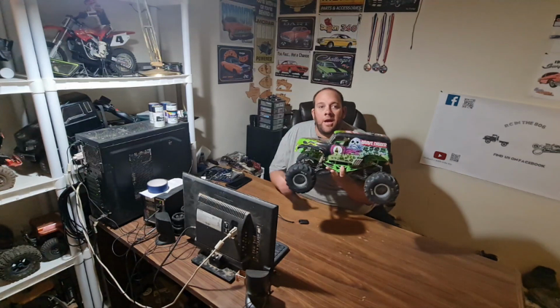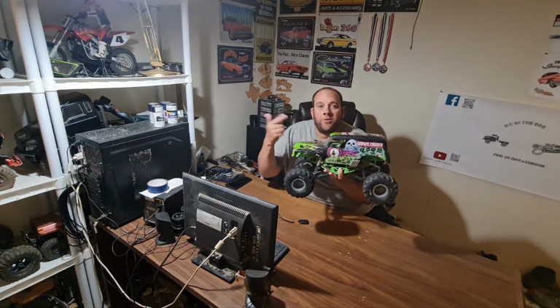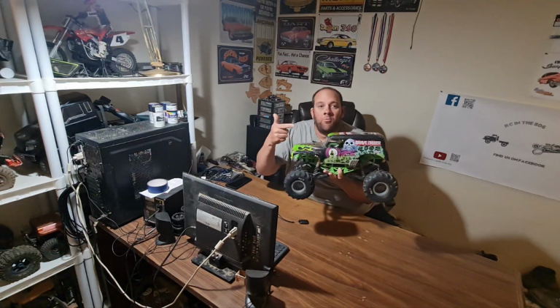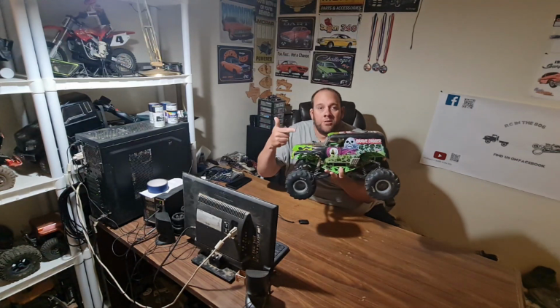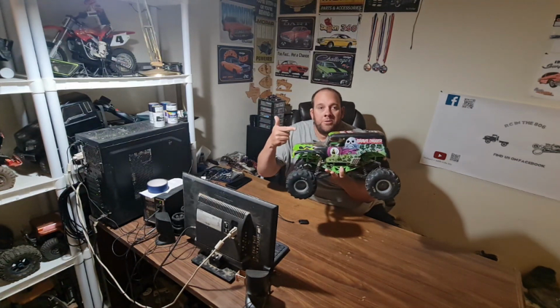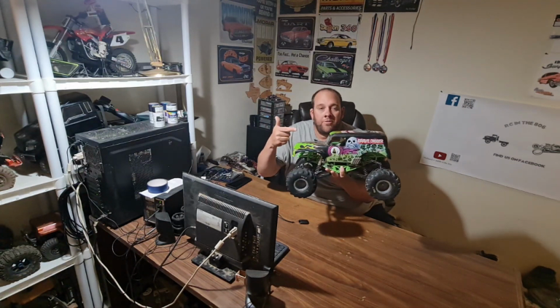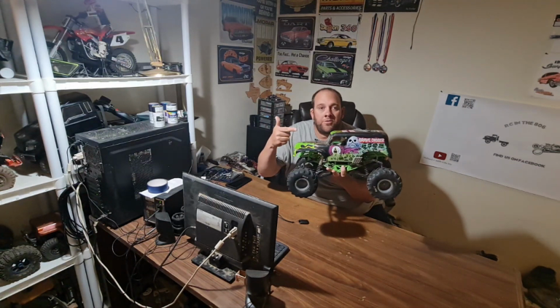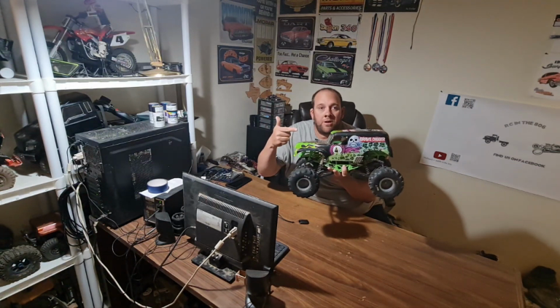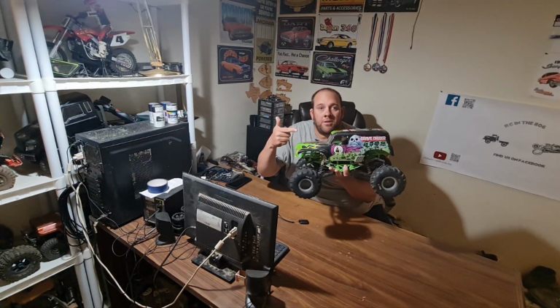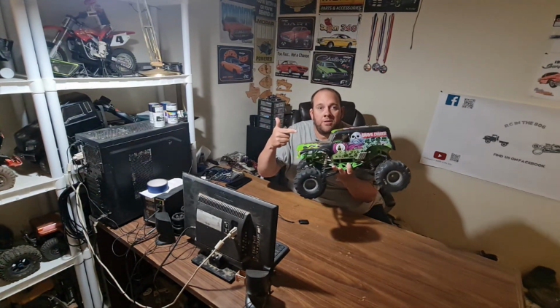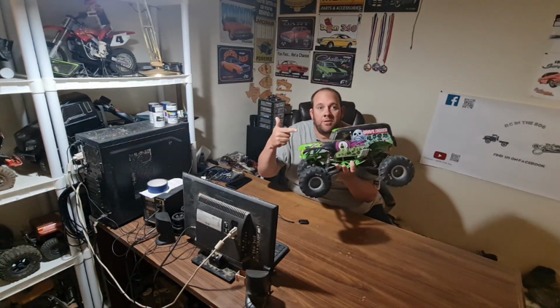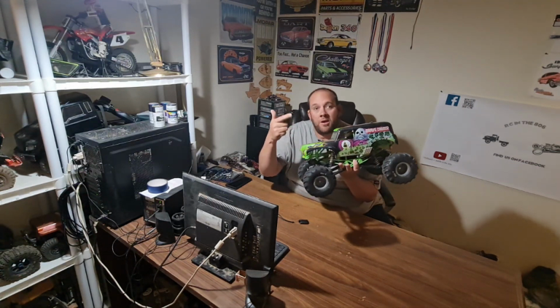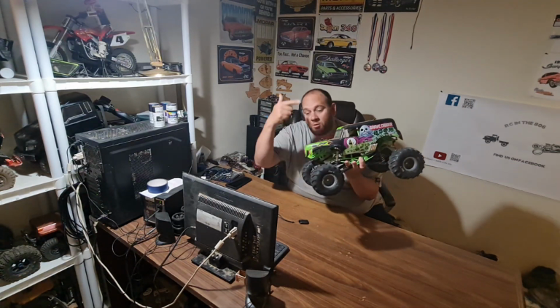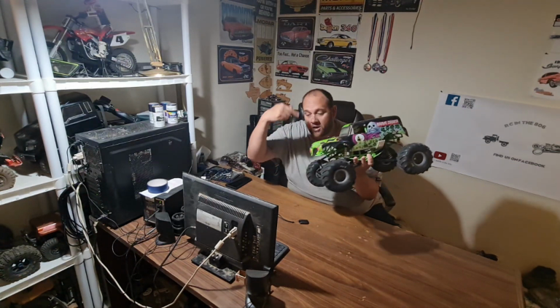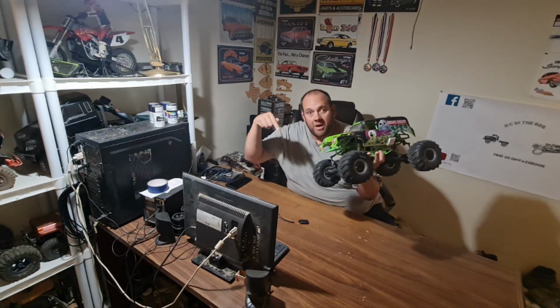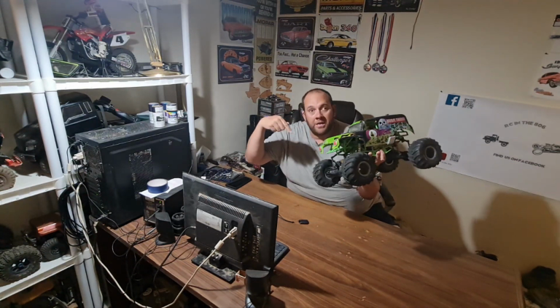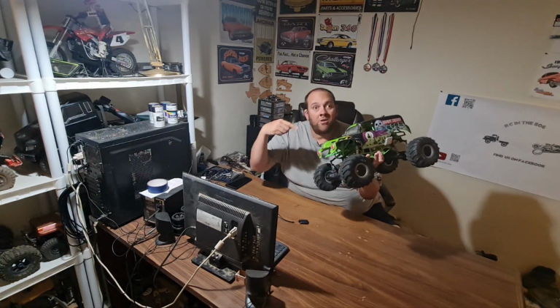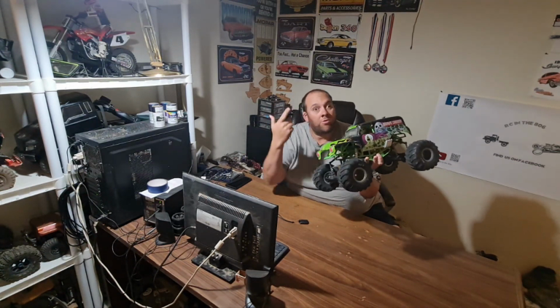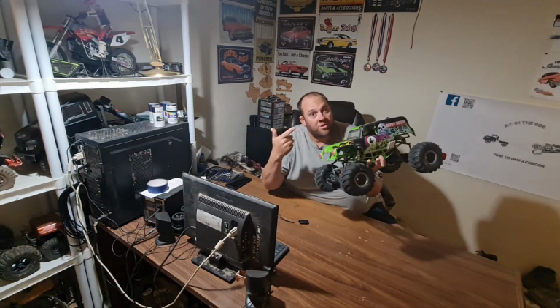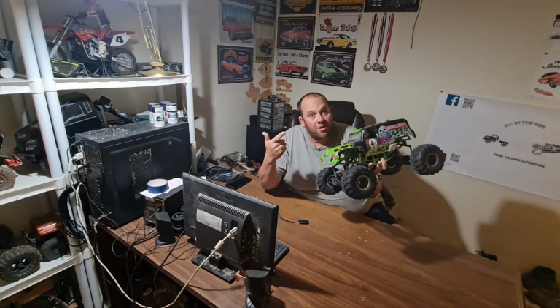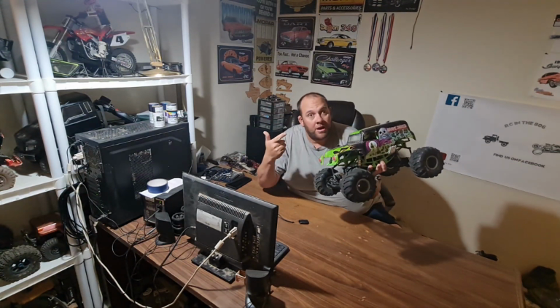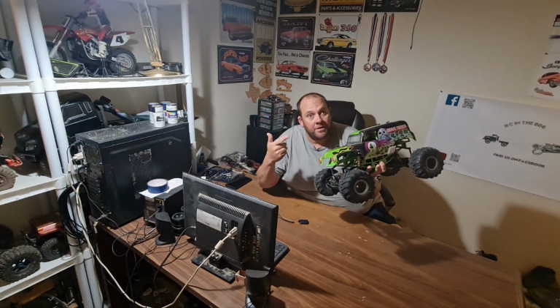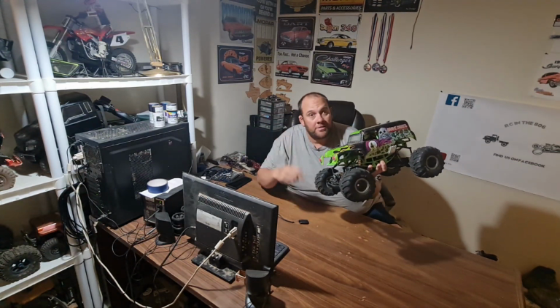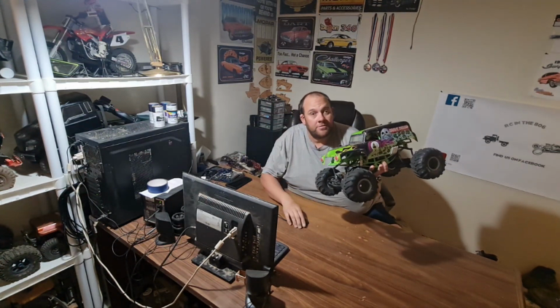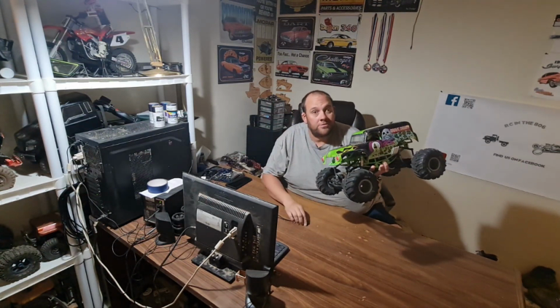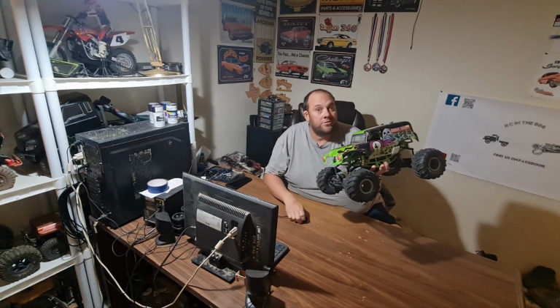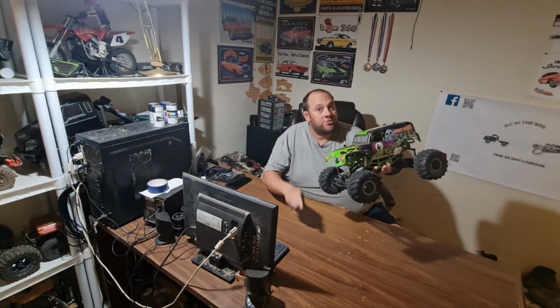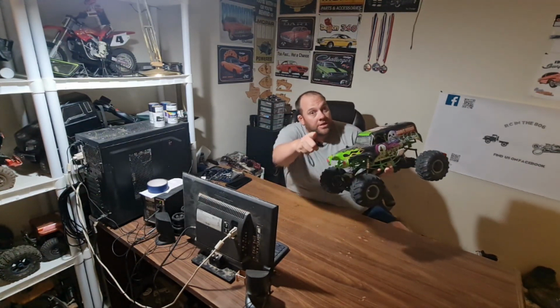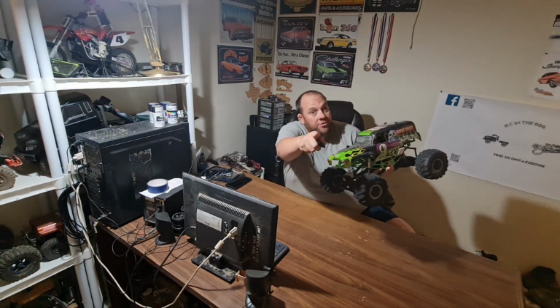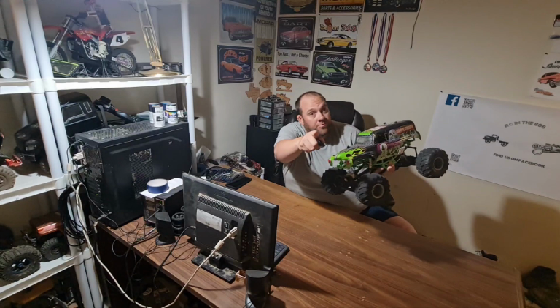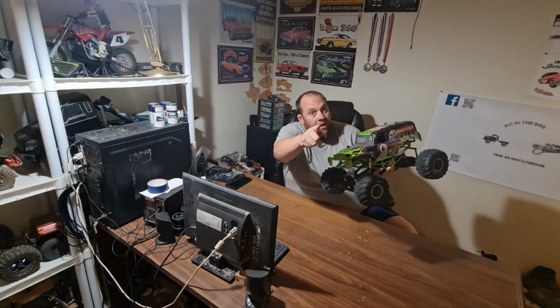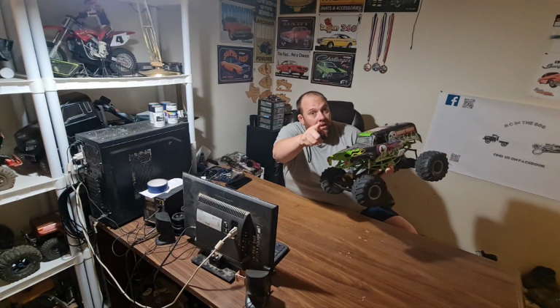After you watch me drive this around, we're gonna come back in here and talk about it, so stay tuned for that.